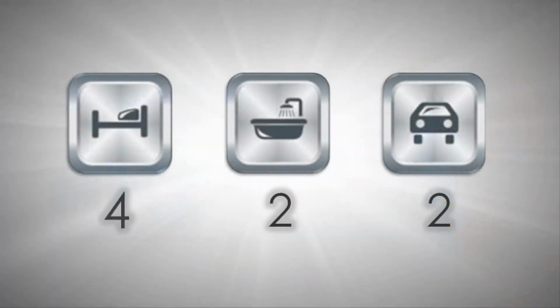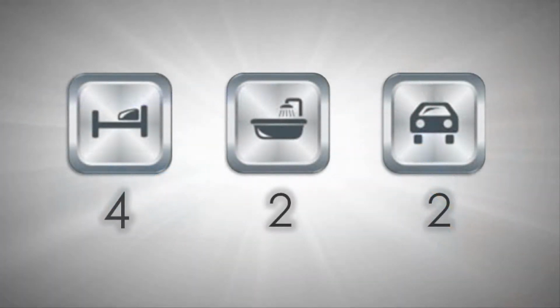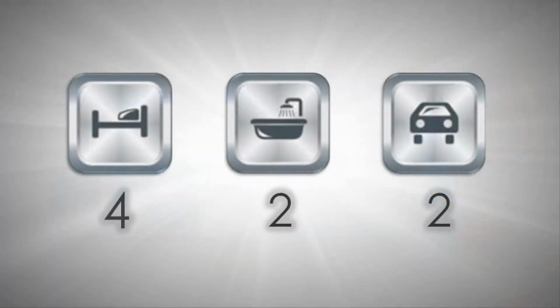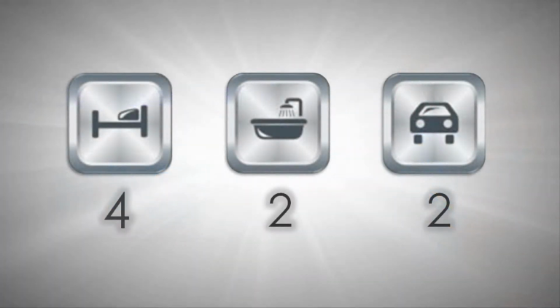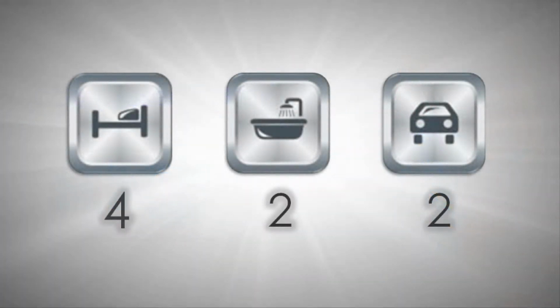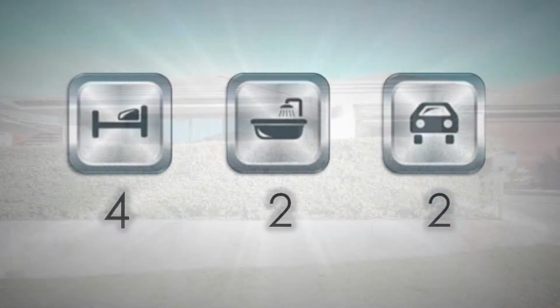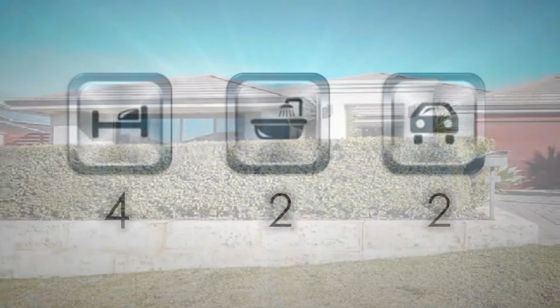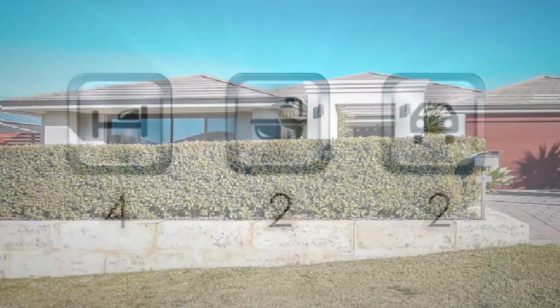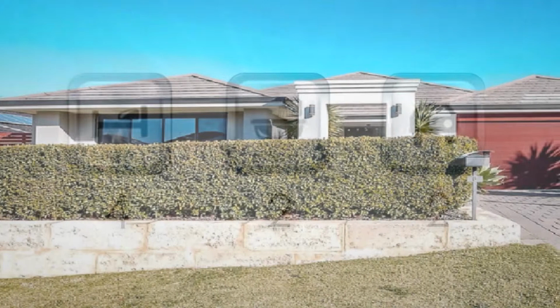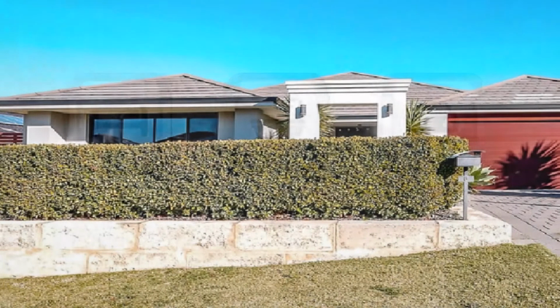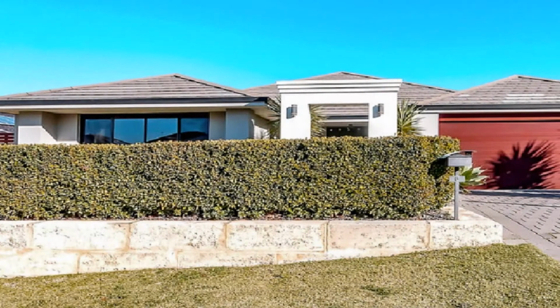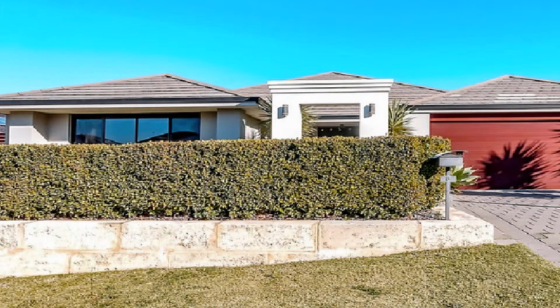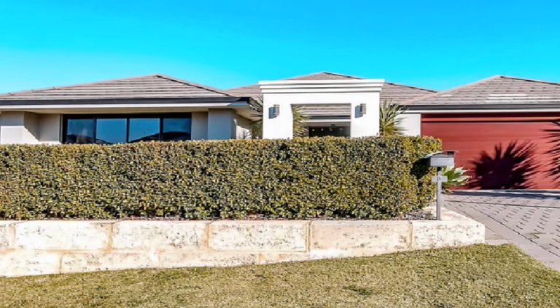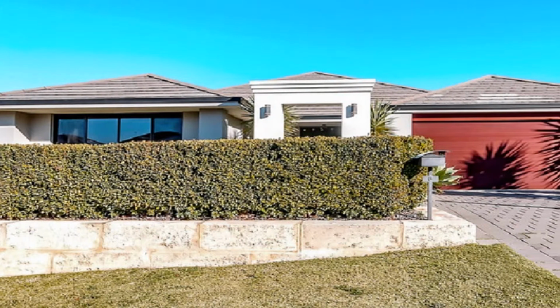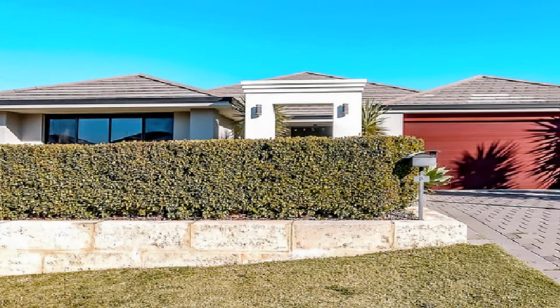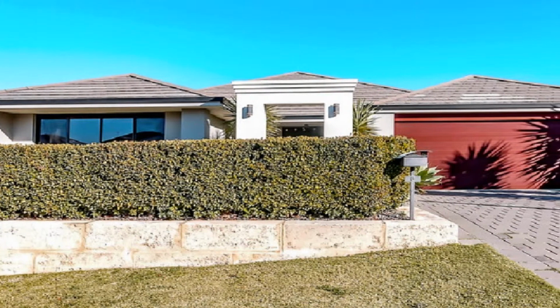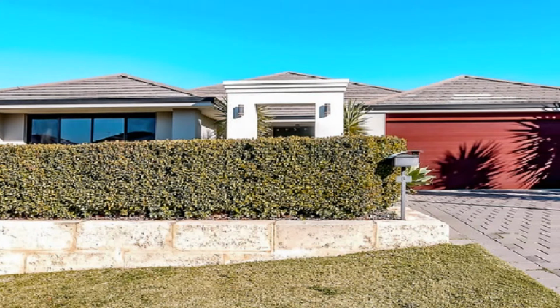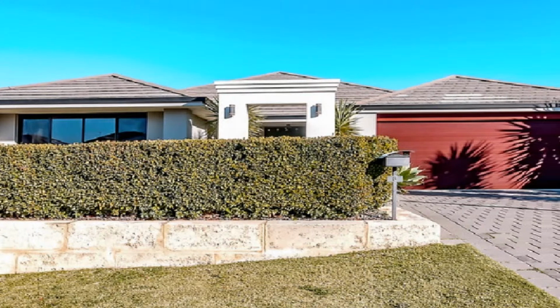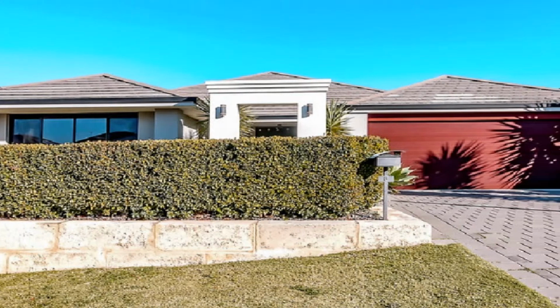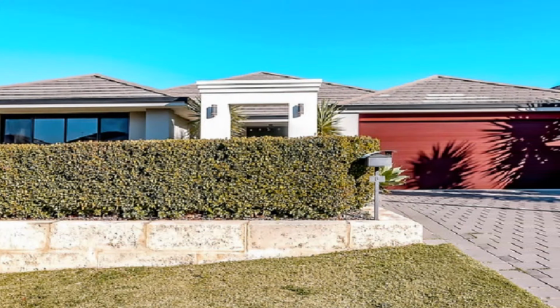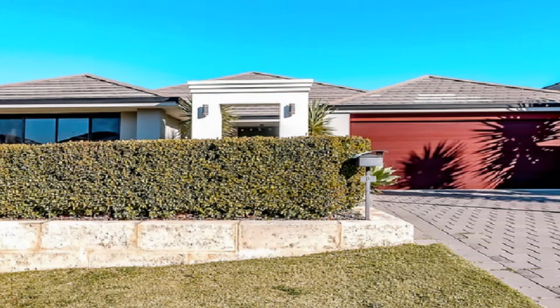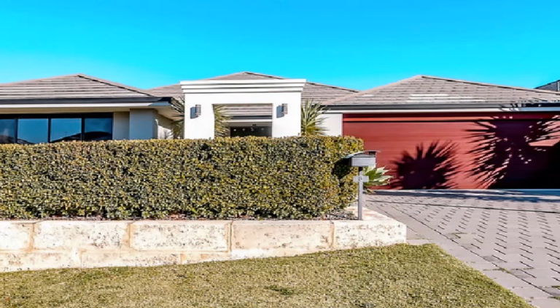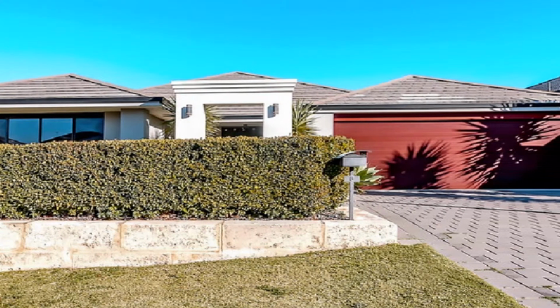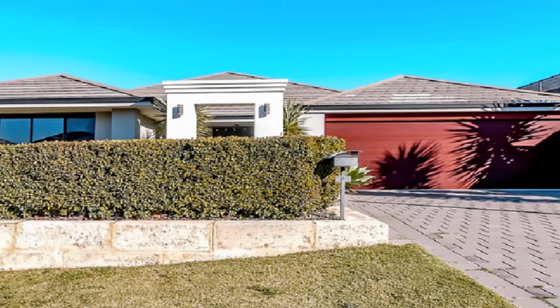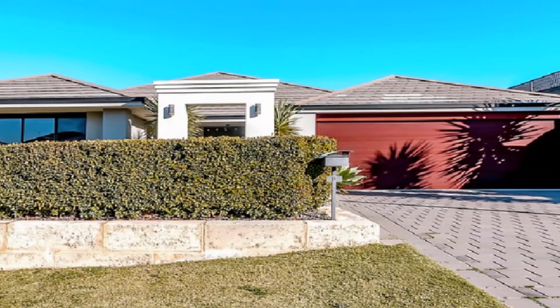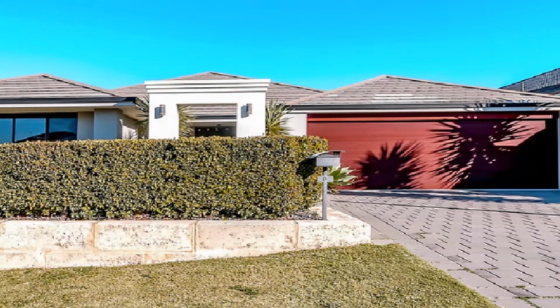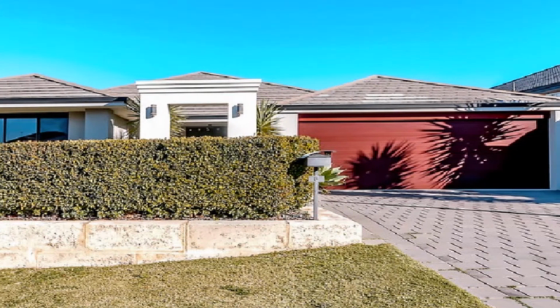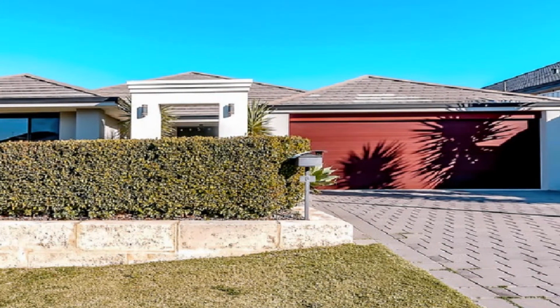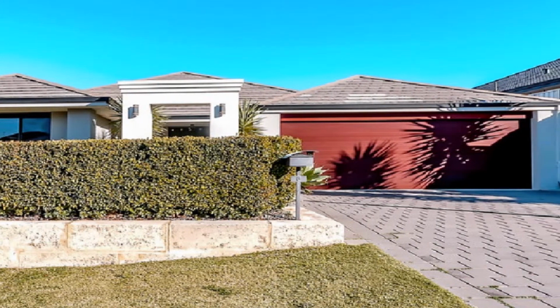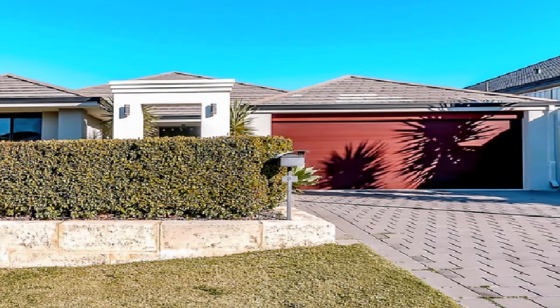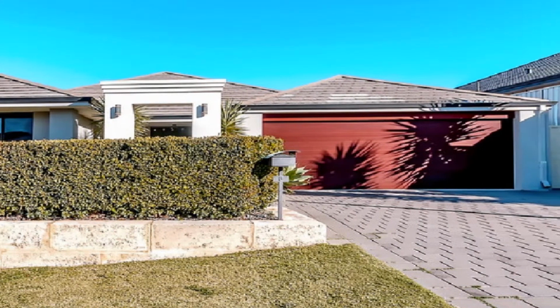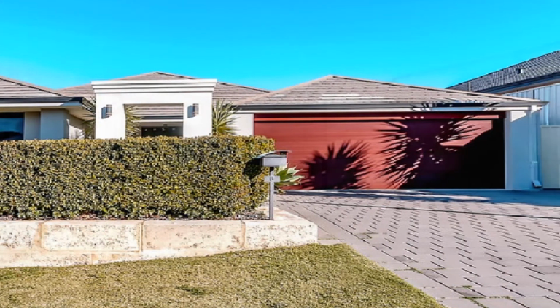Surrounded by other quality homes, this outstanding family residence is positioned on a 521 square meter block.